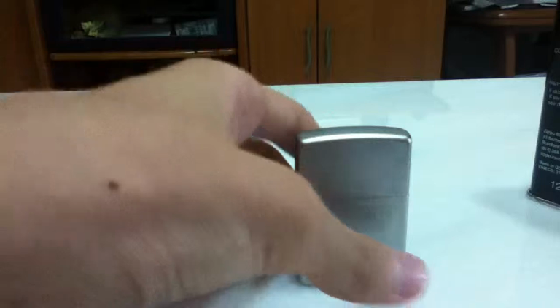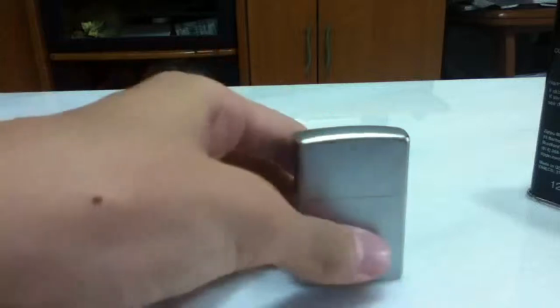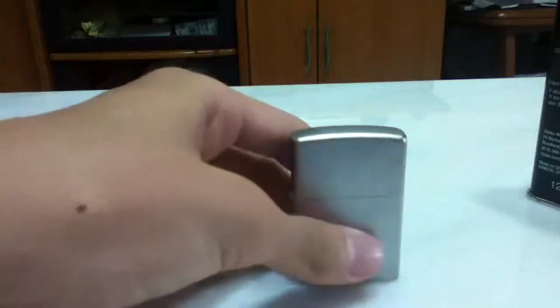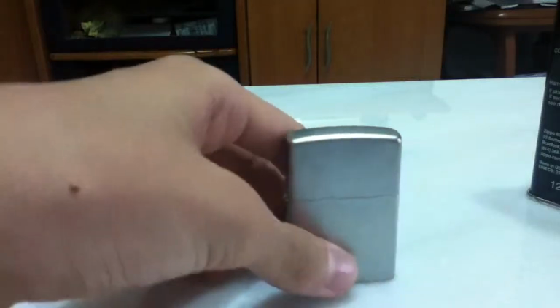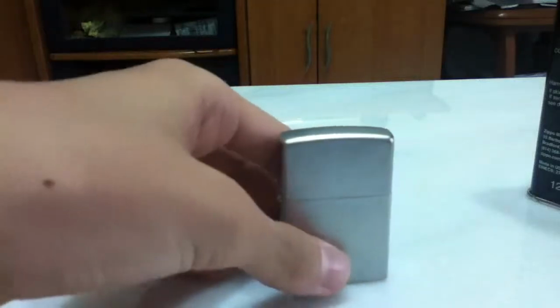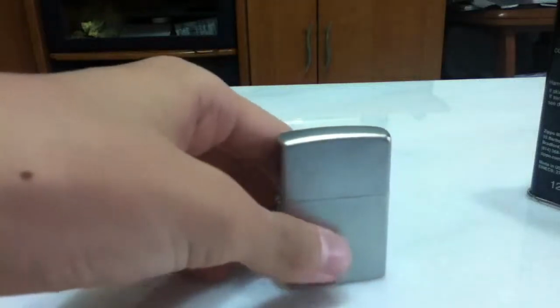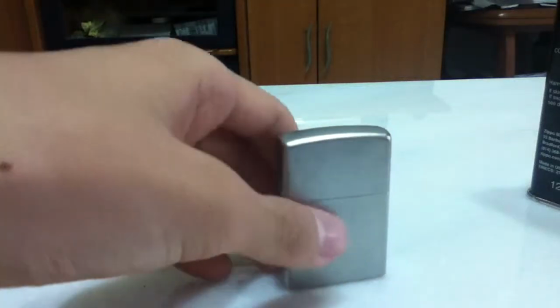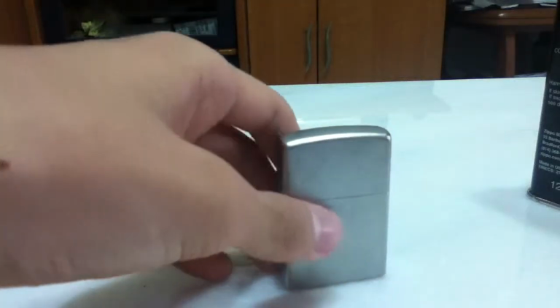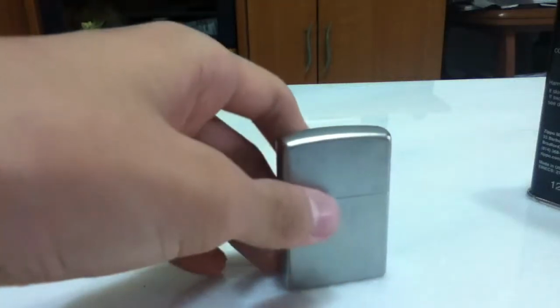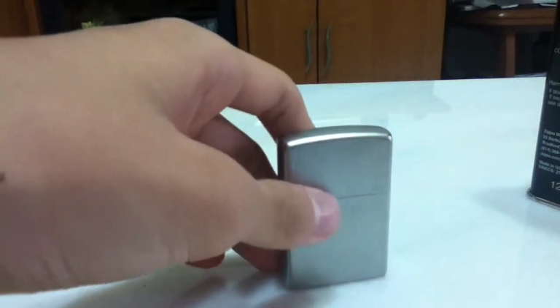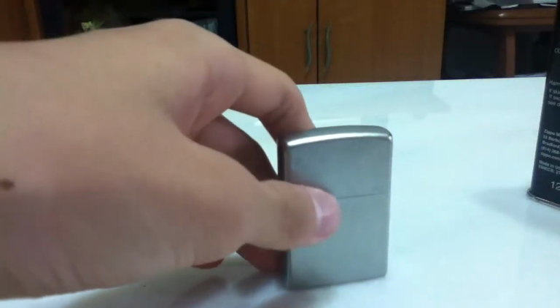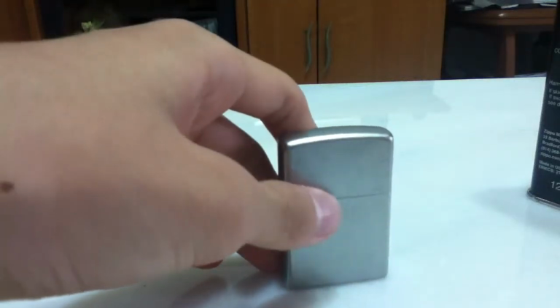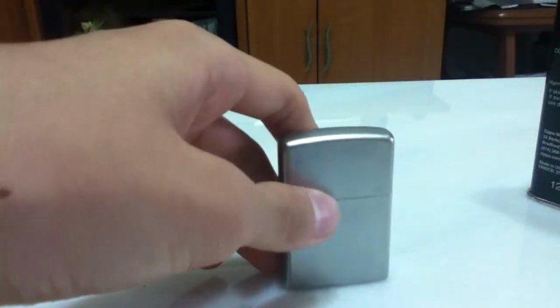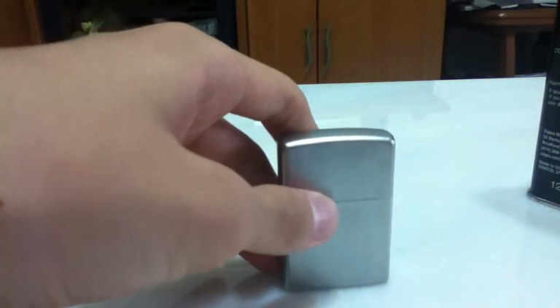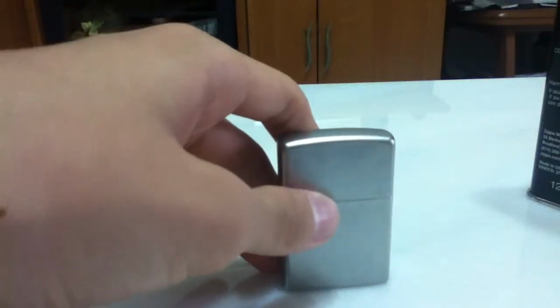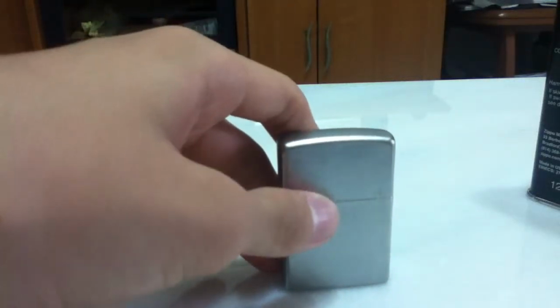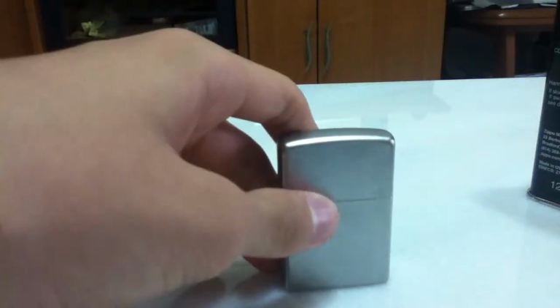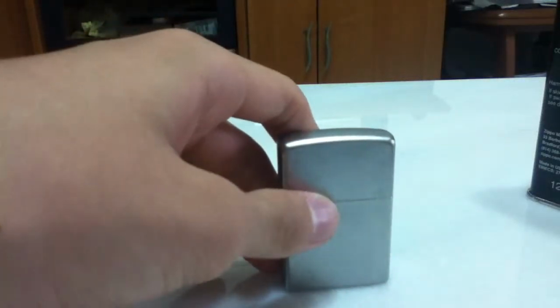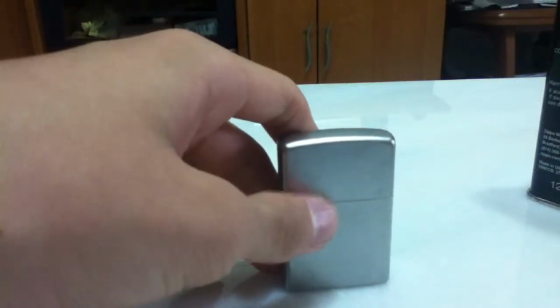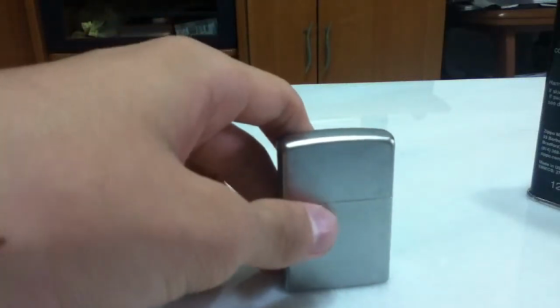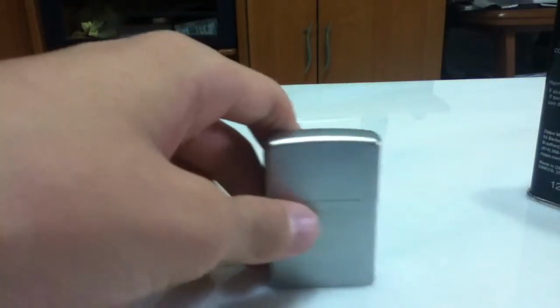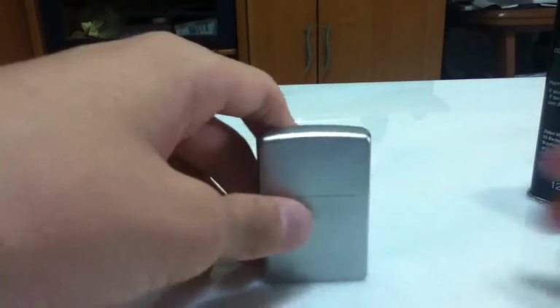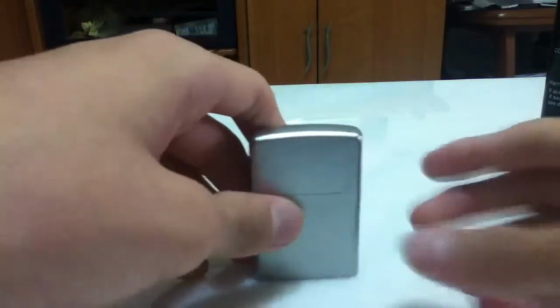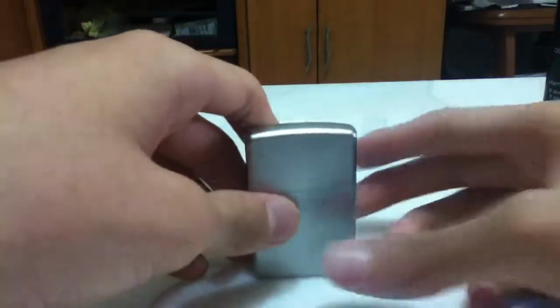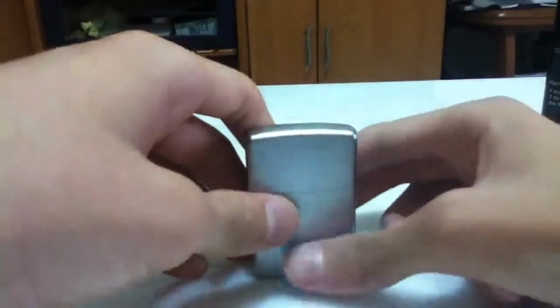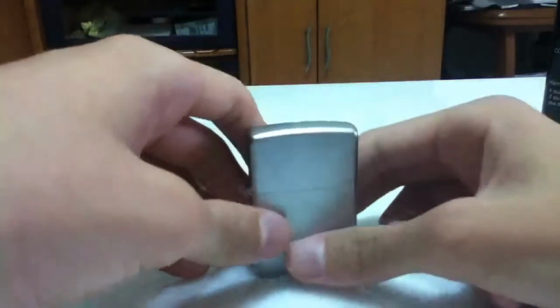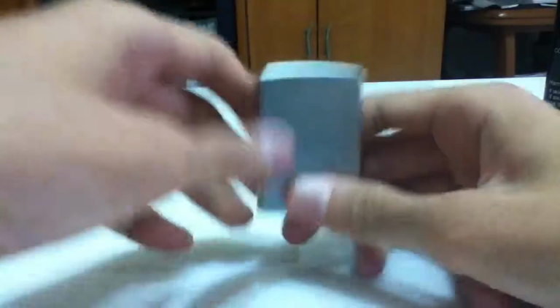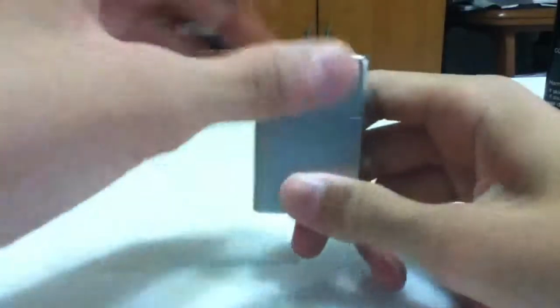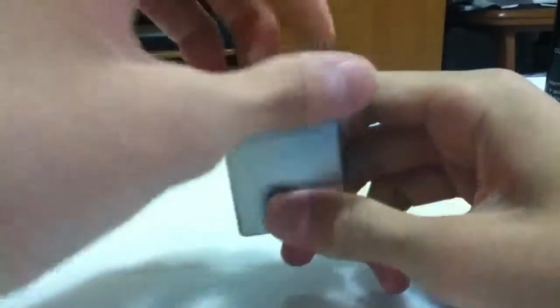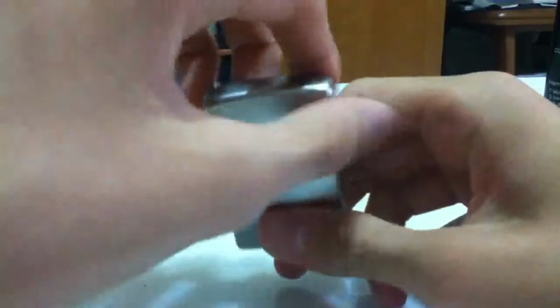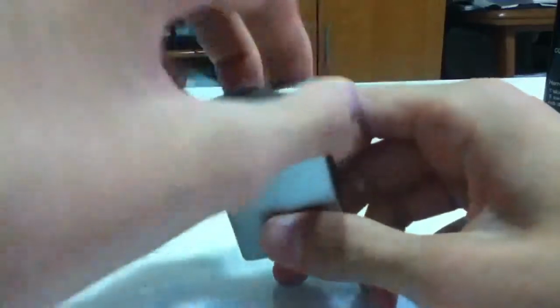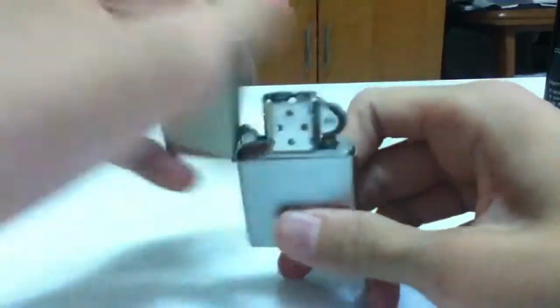Hey guys, today I'll be doing a video on how to replace the wick of a Zippo.